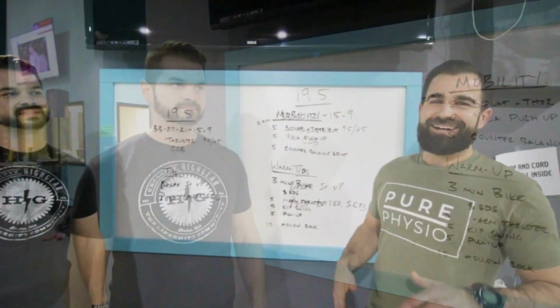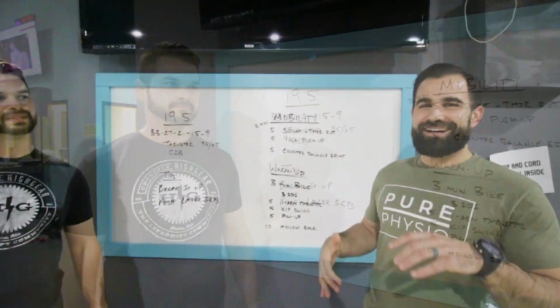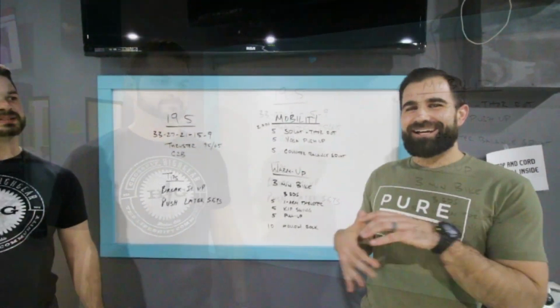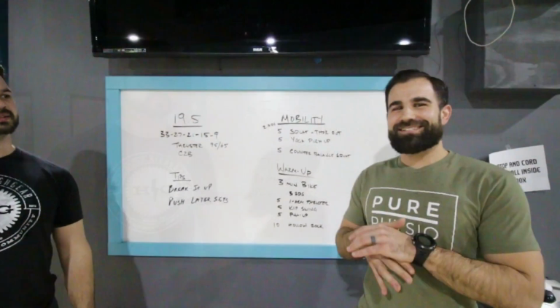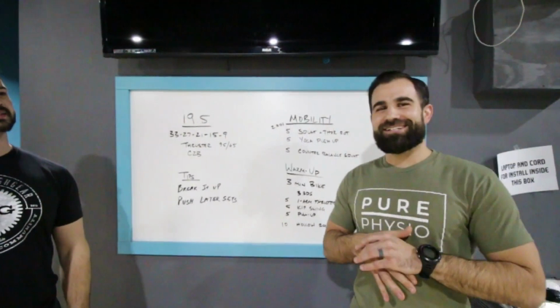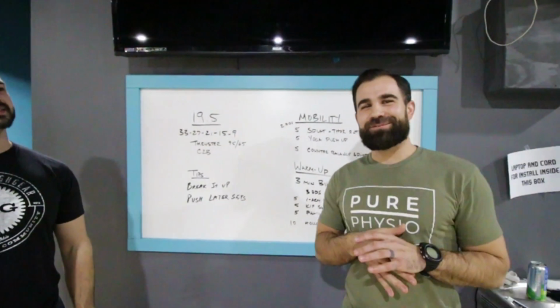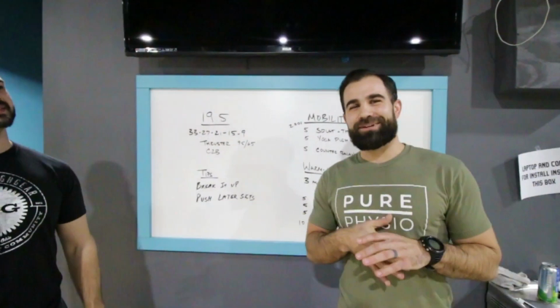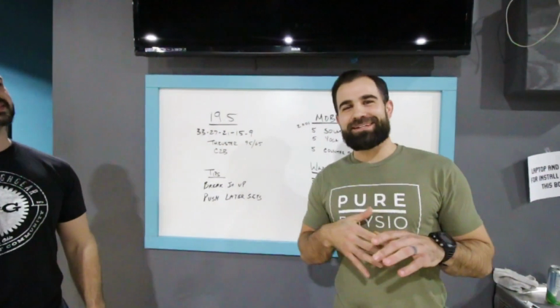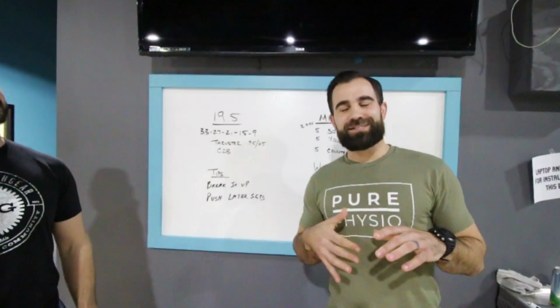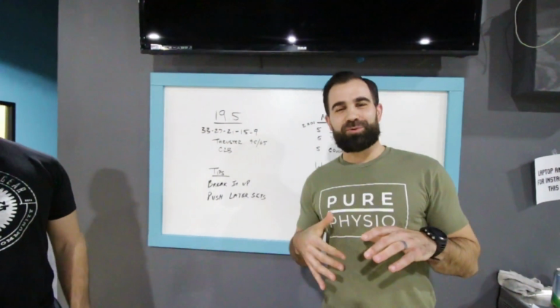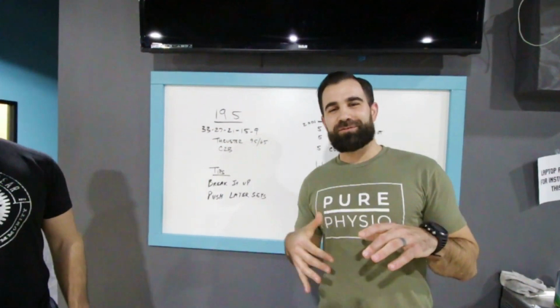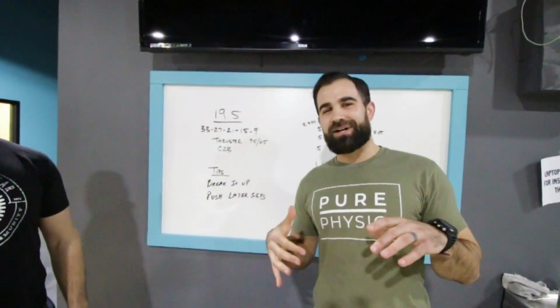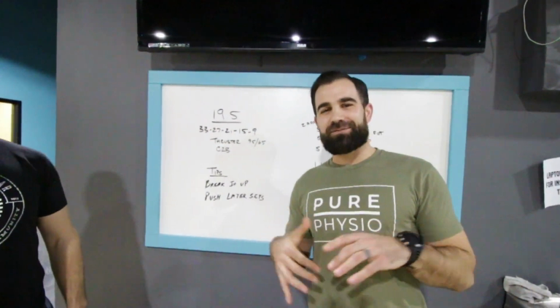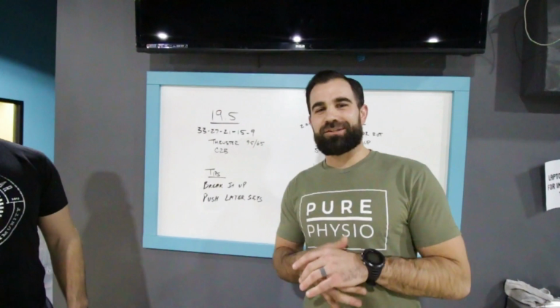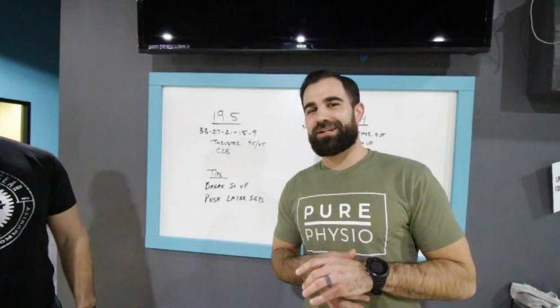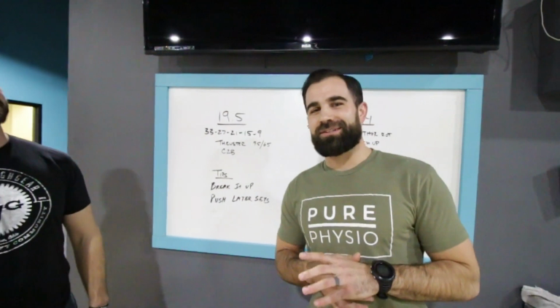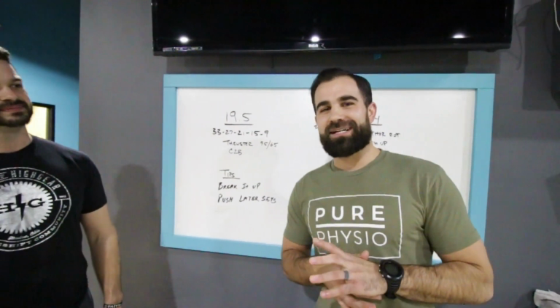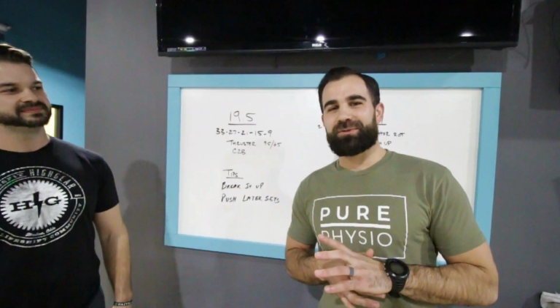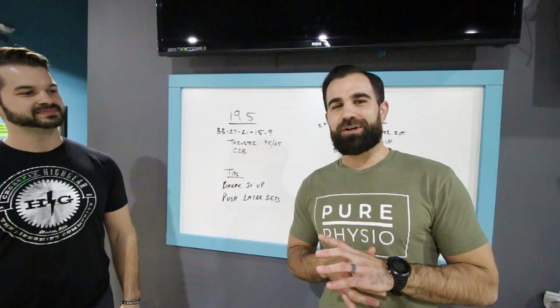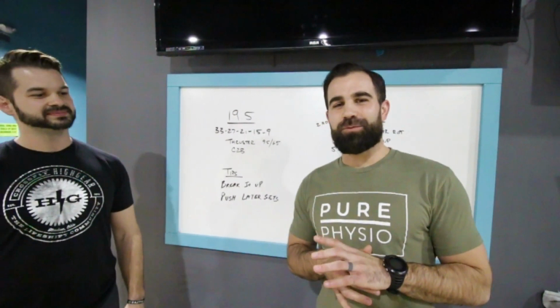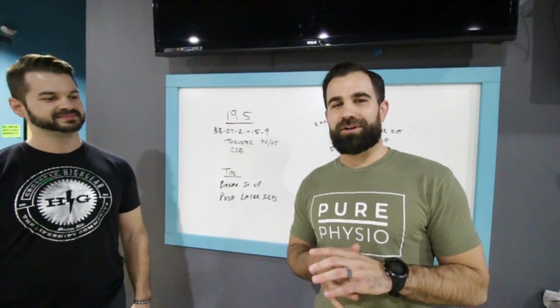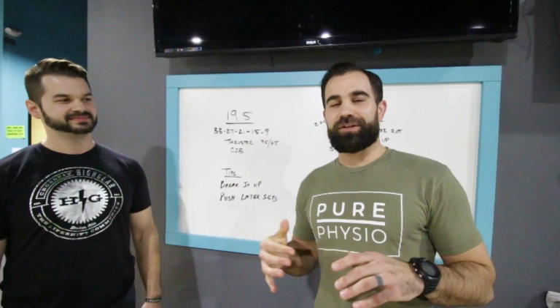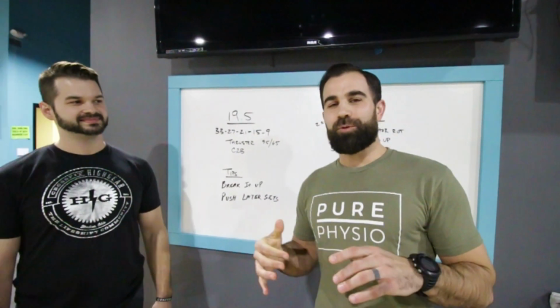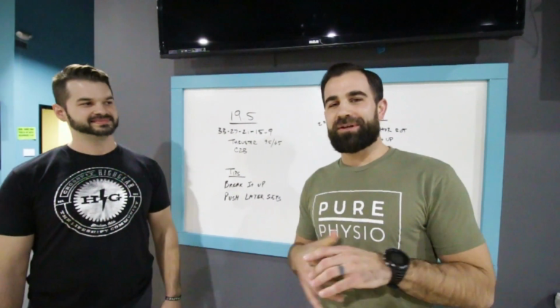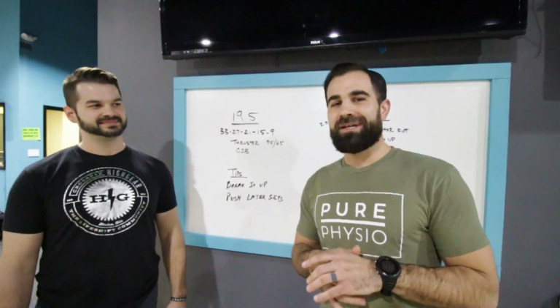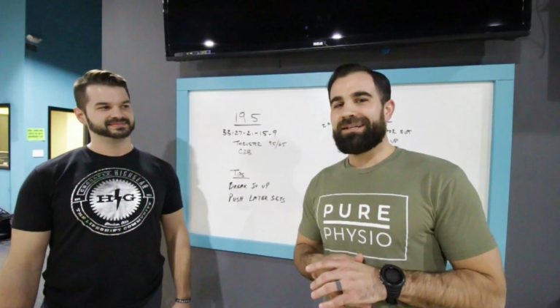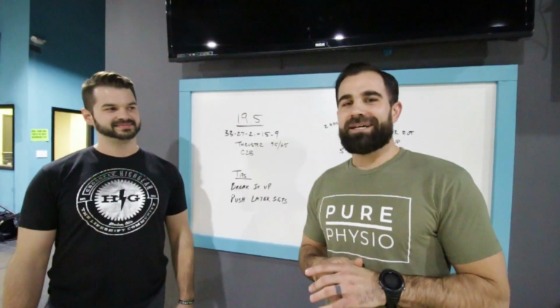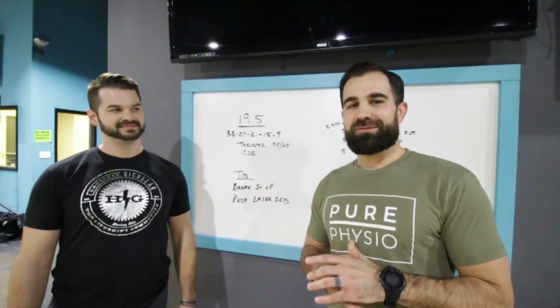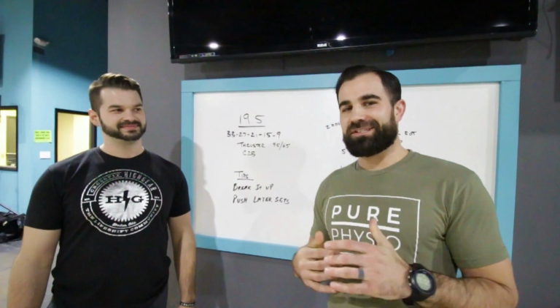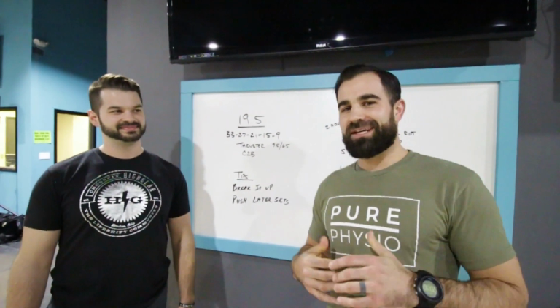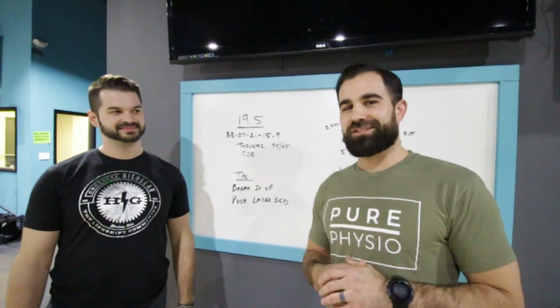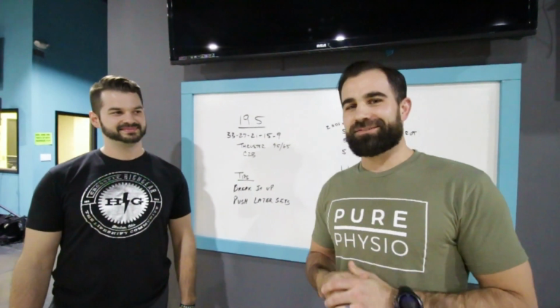Alright guys, that's it for 19.5. Good luck on the last week of the Open, and we'll see you next year.